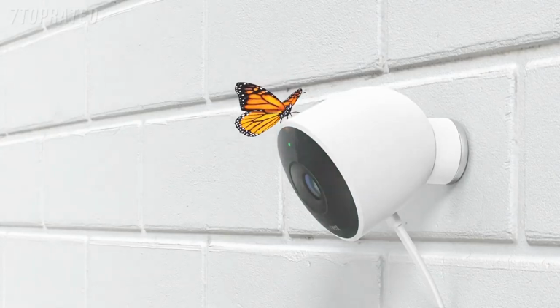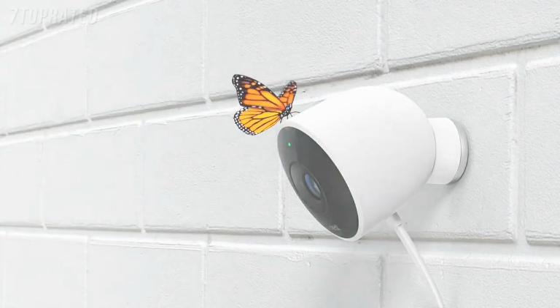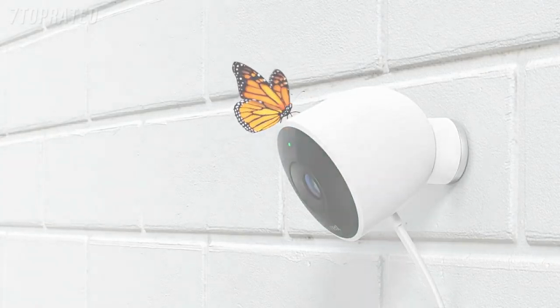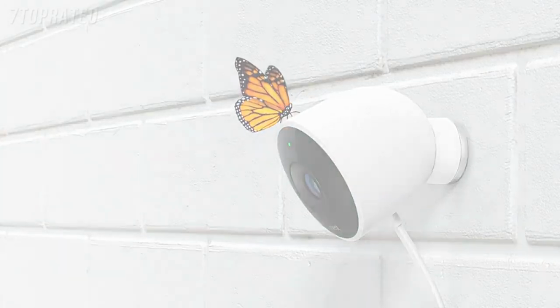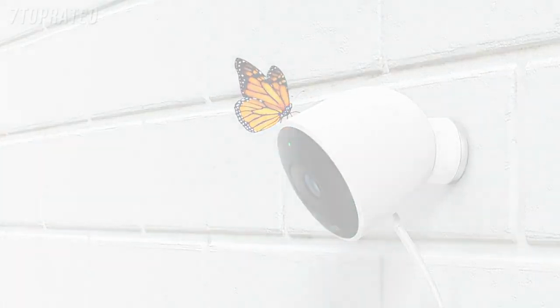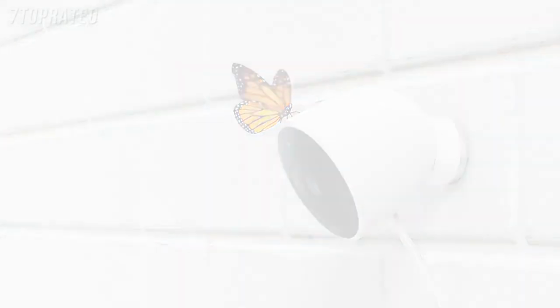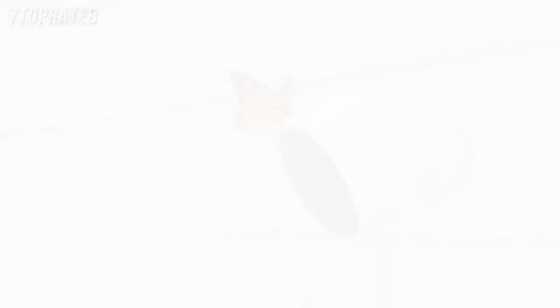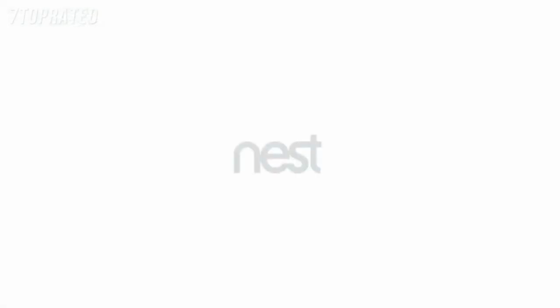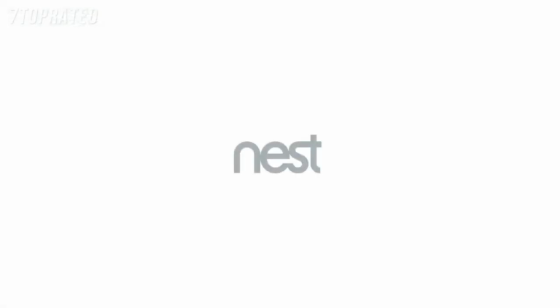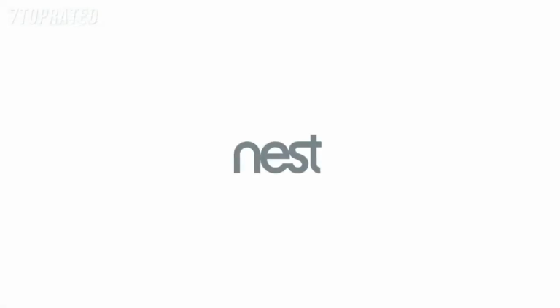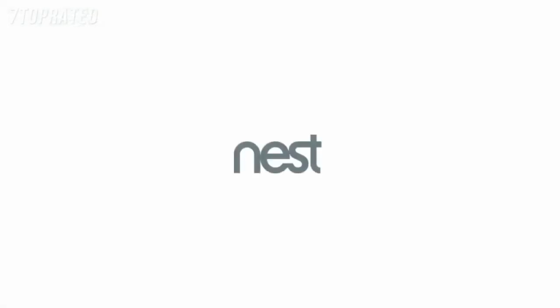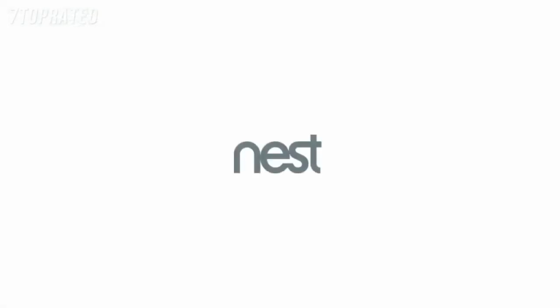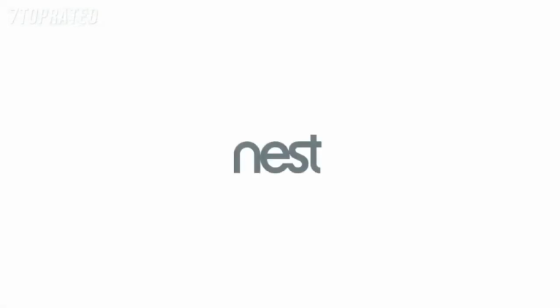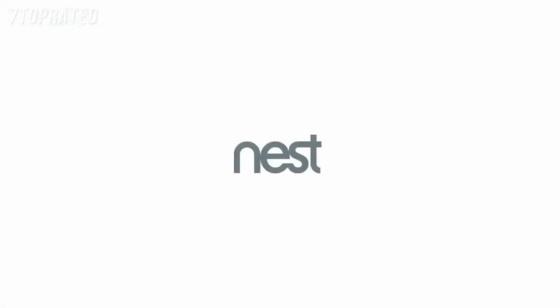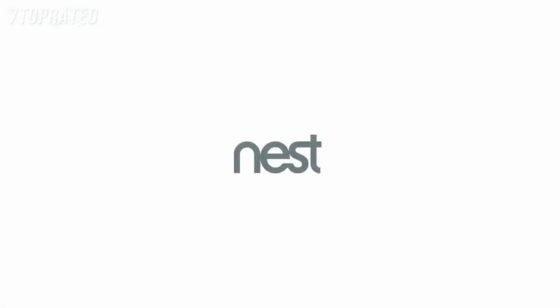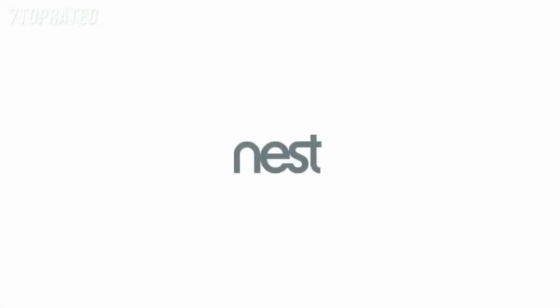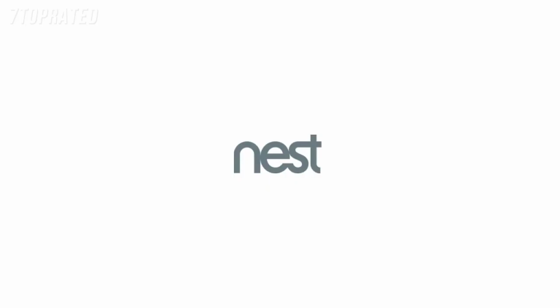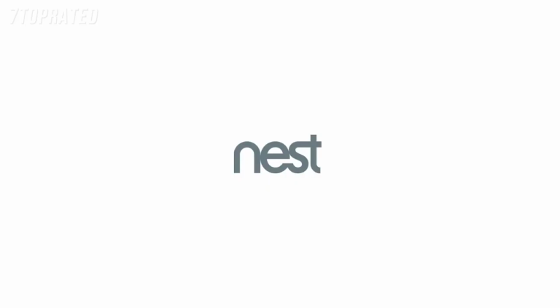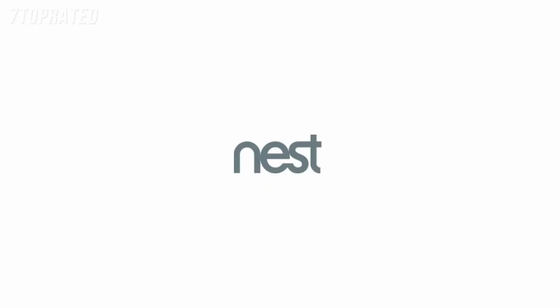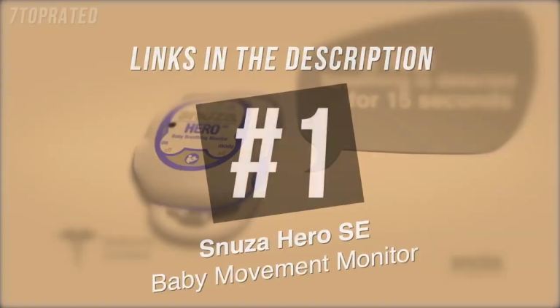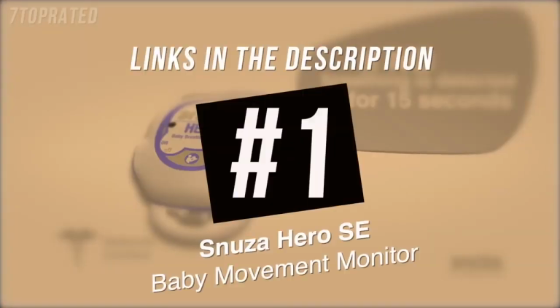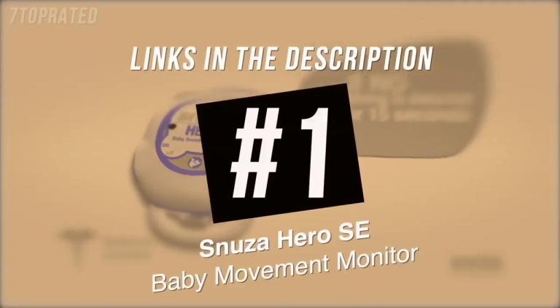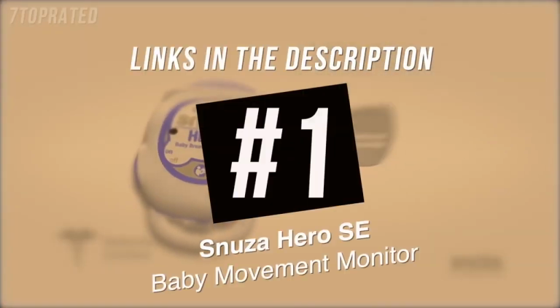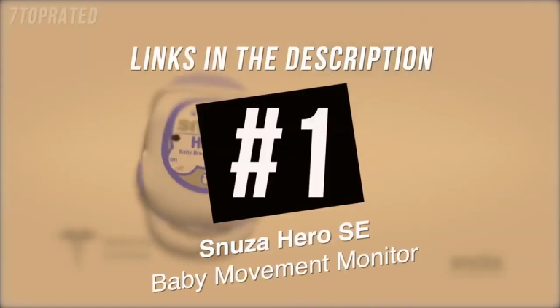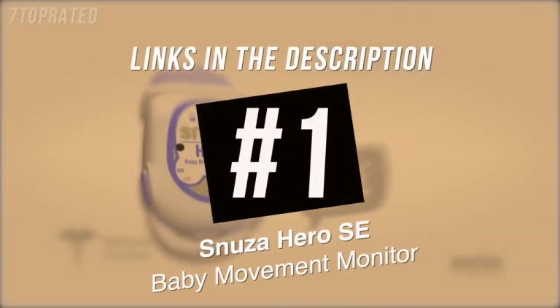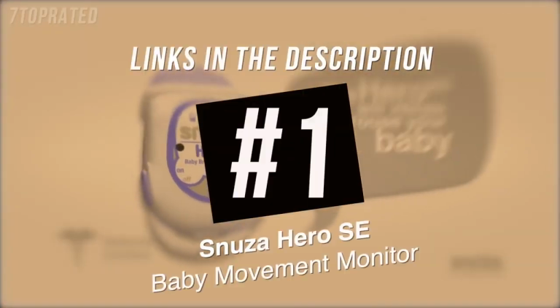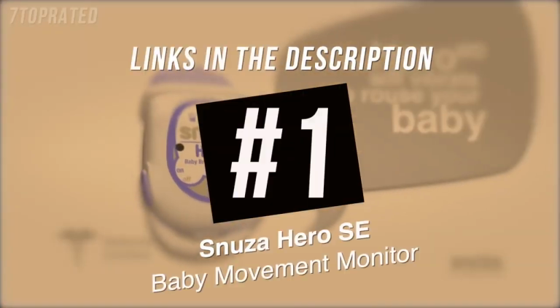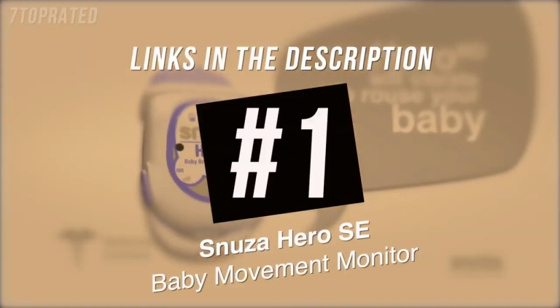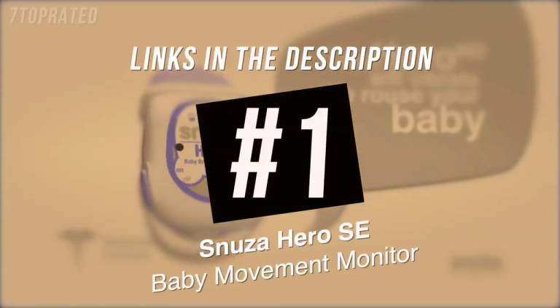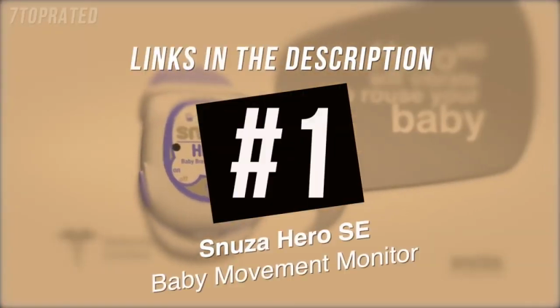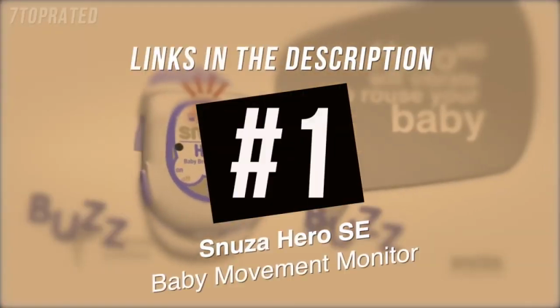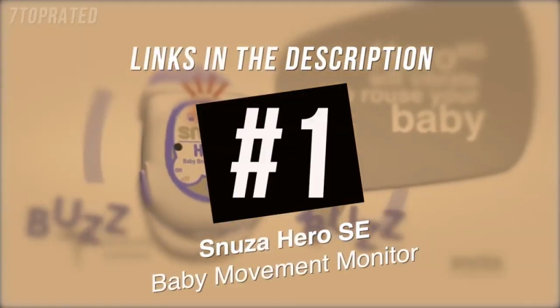Introducing Nest Cam Outdoor — security has never looked so good.